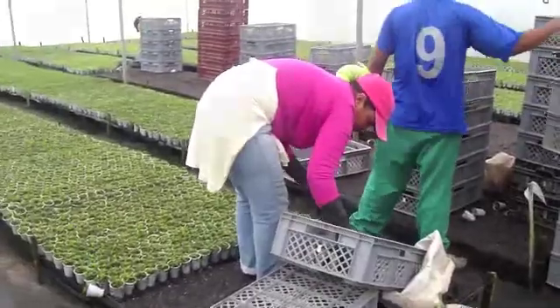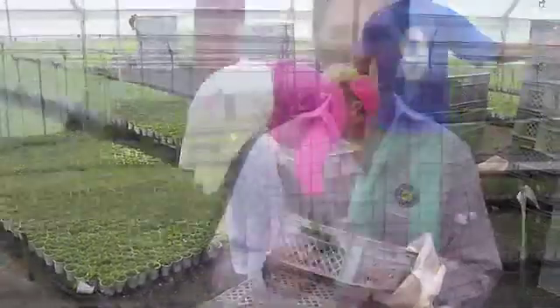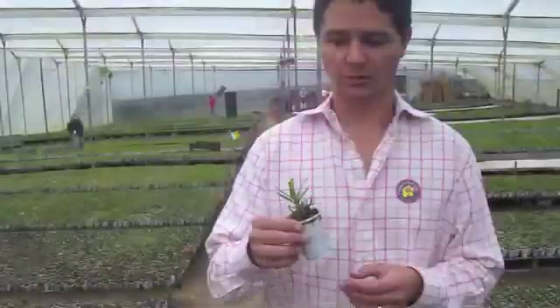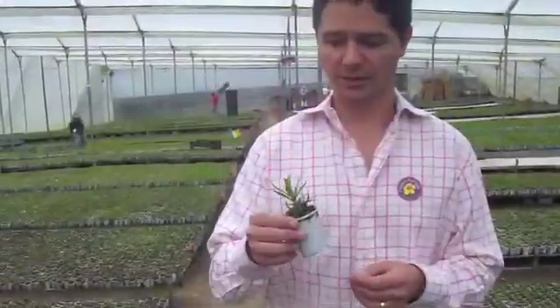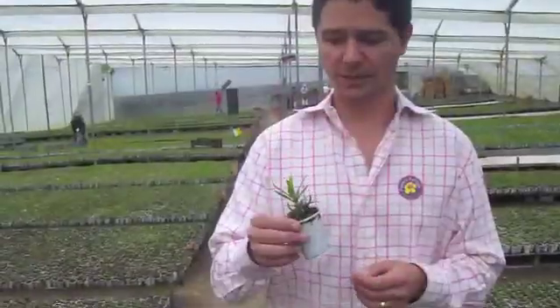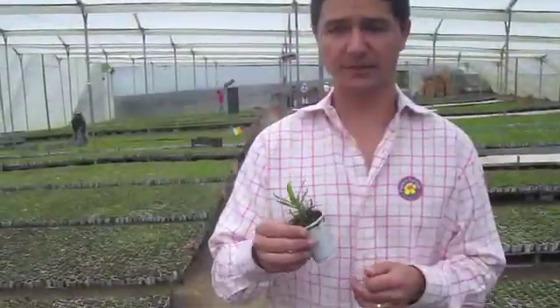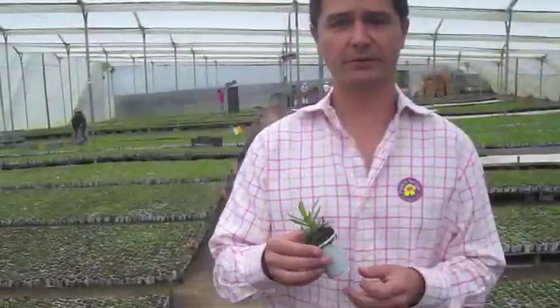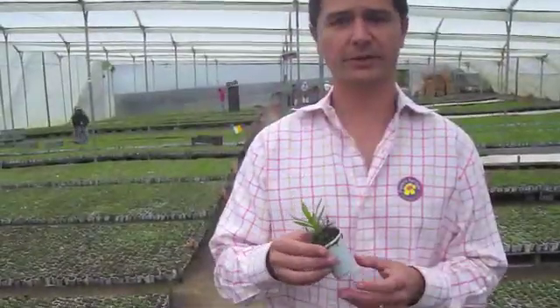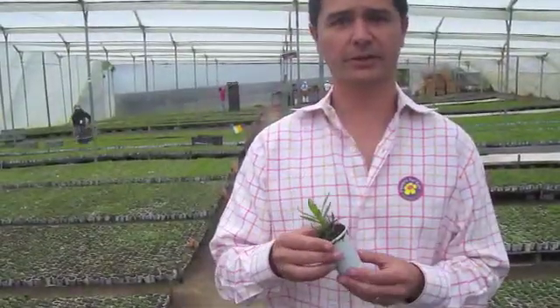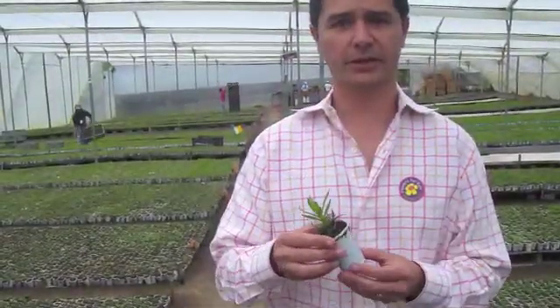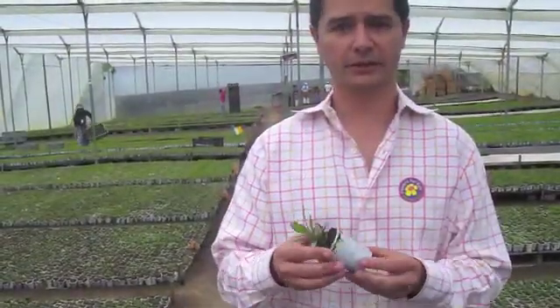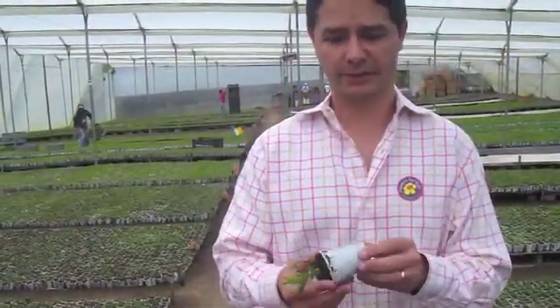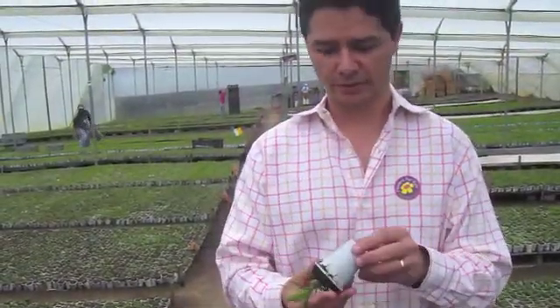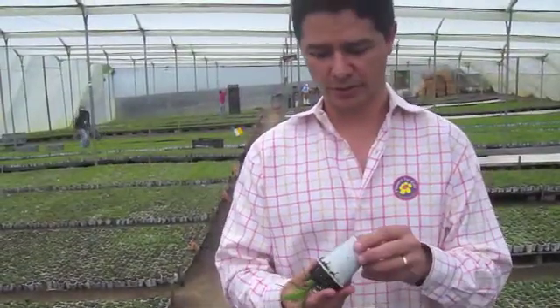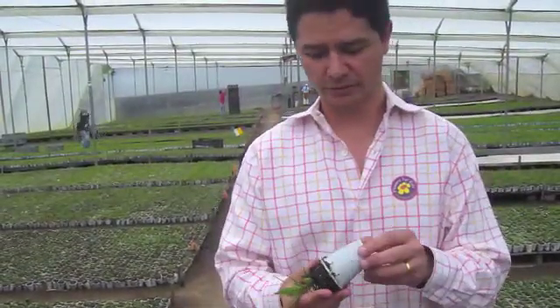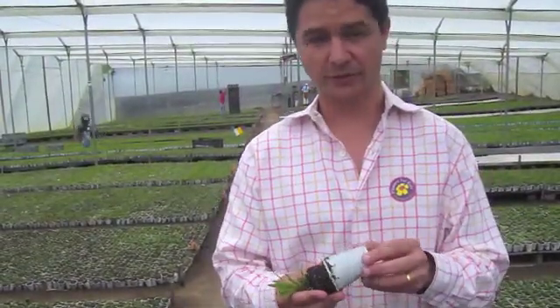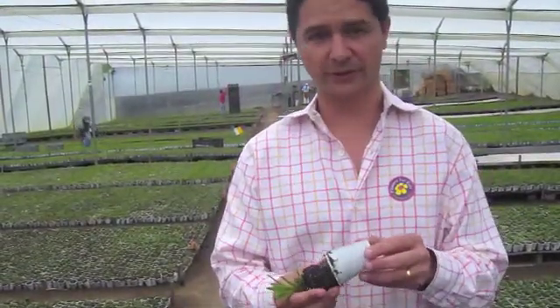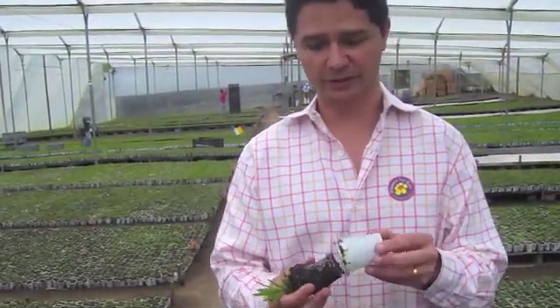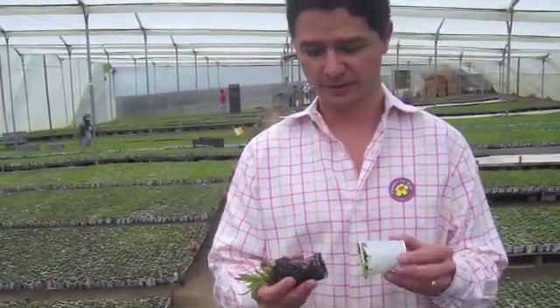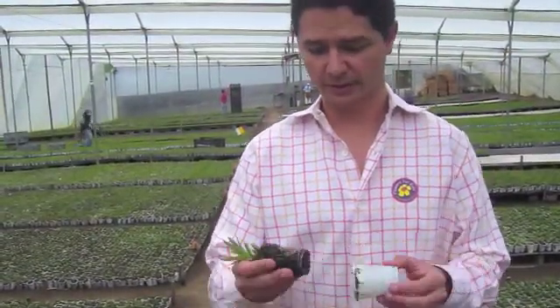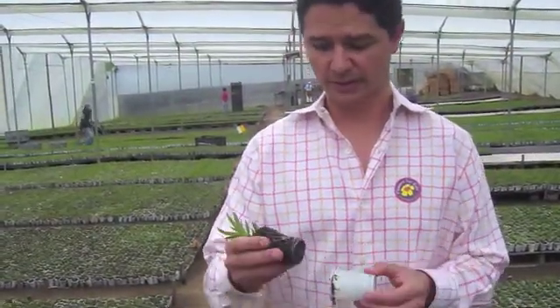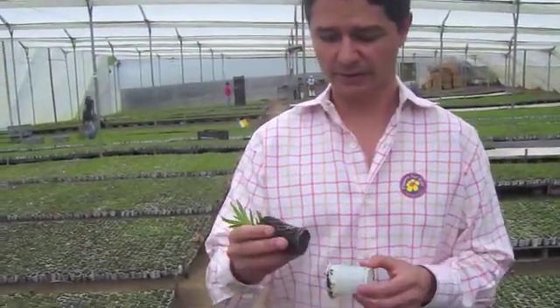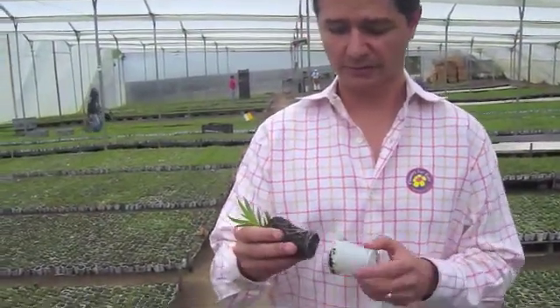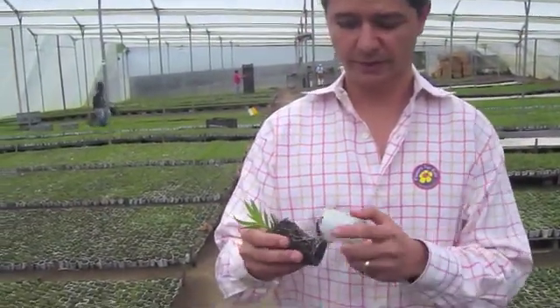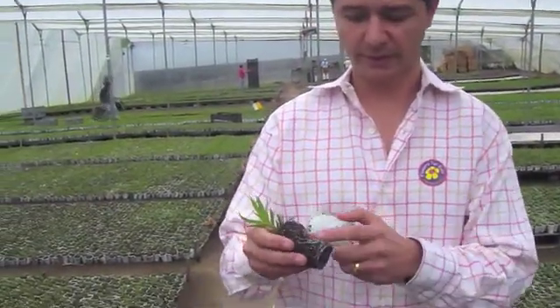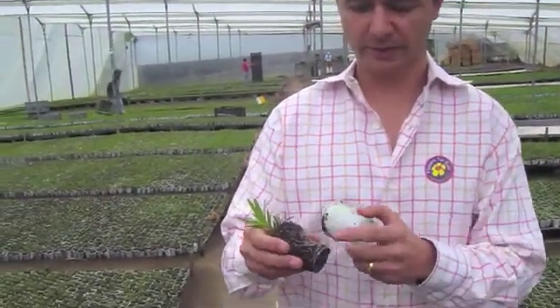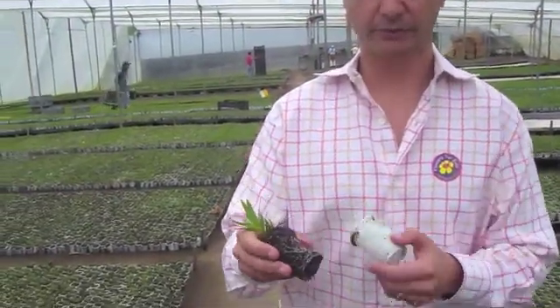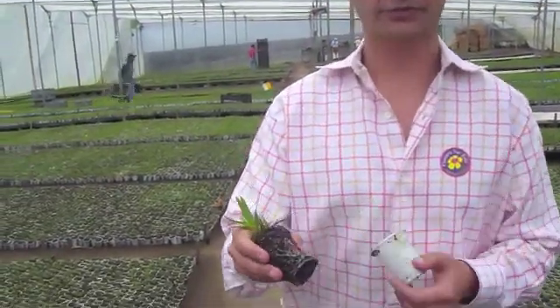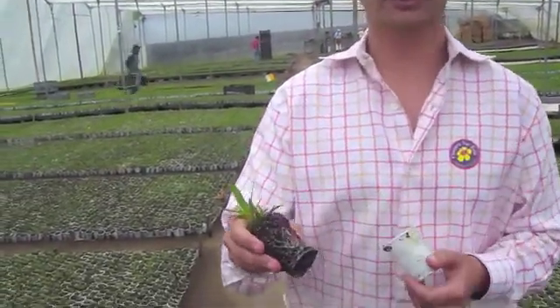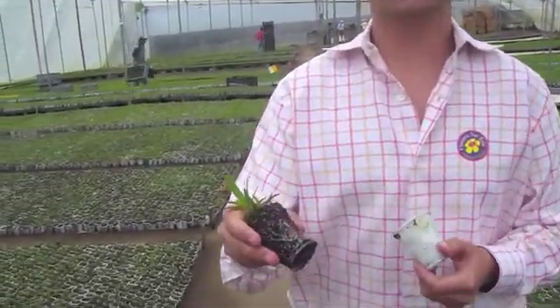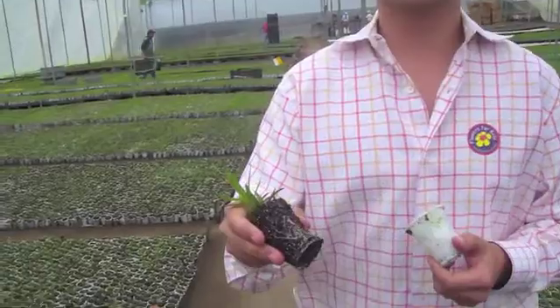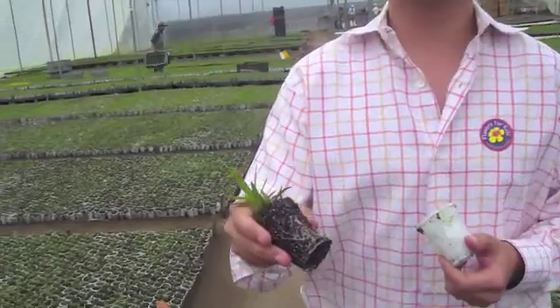This plant is already ready to go out to the fields. It has already the wood structure developed.